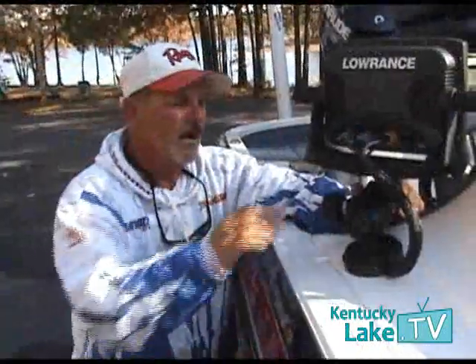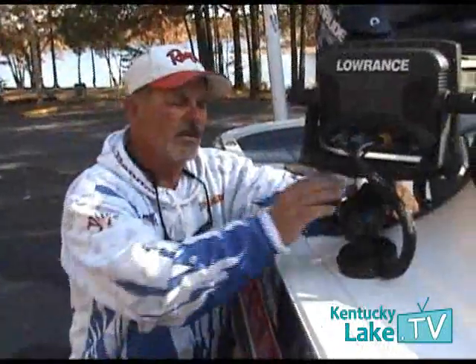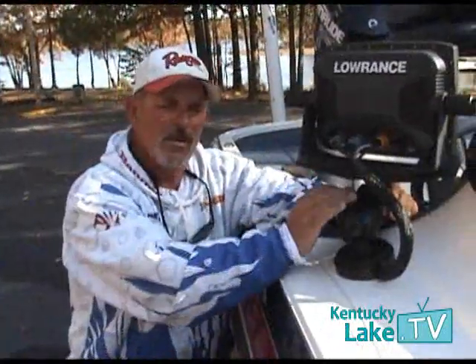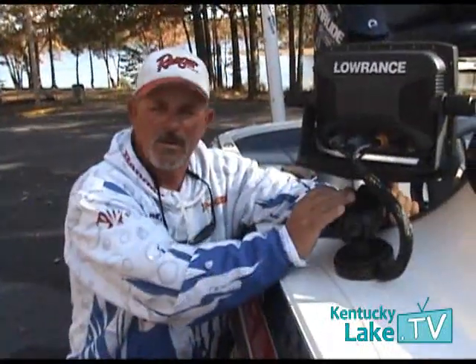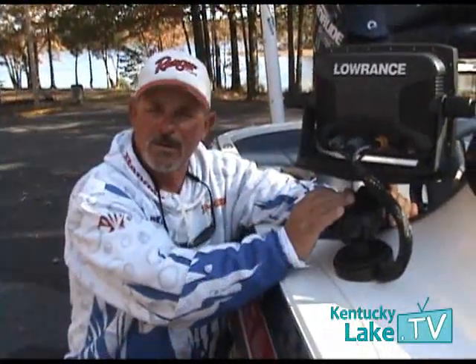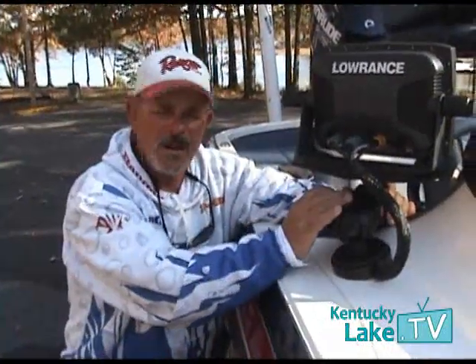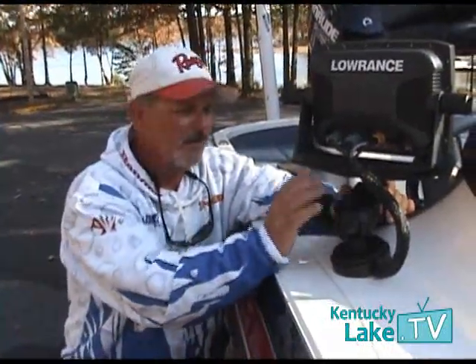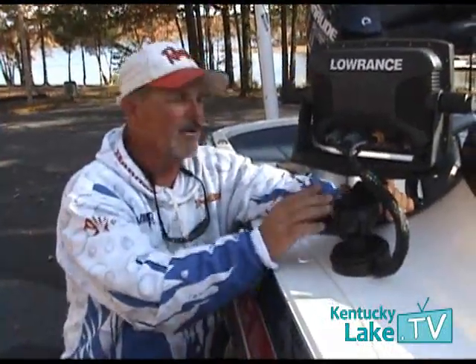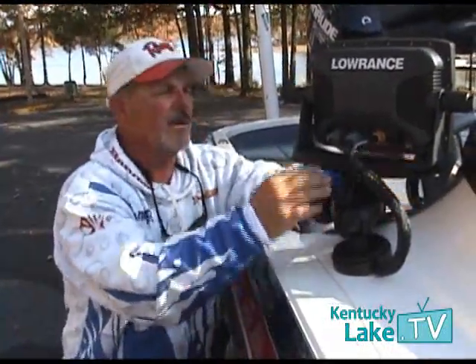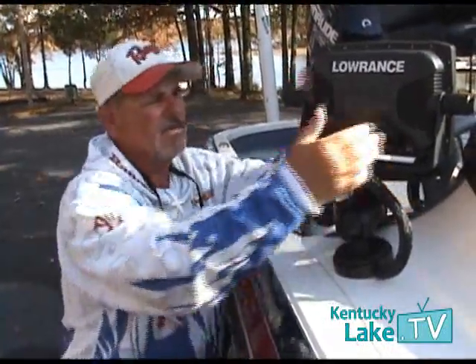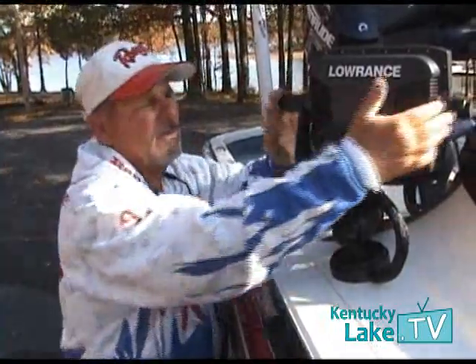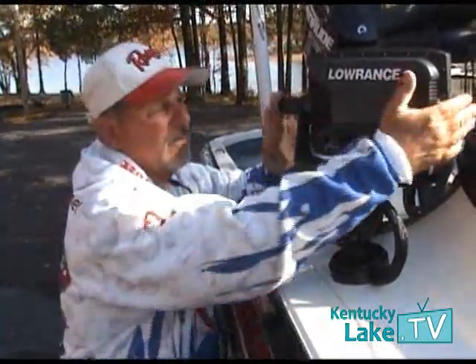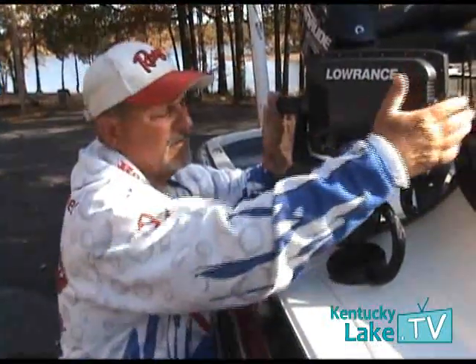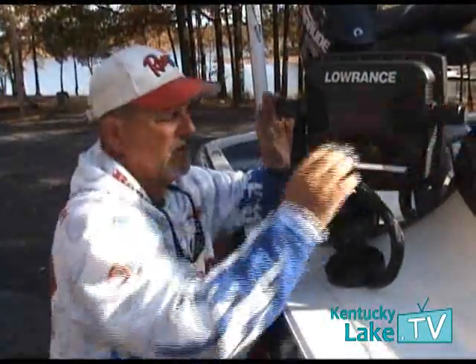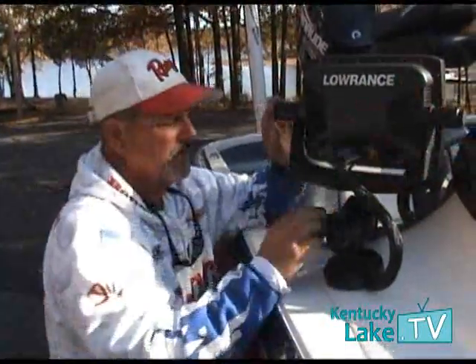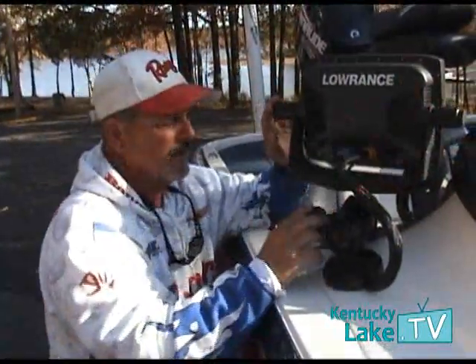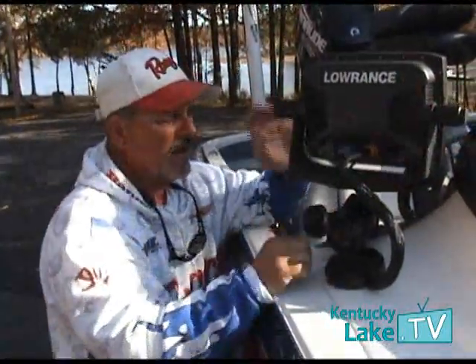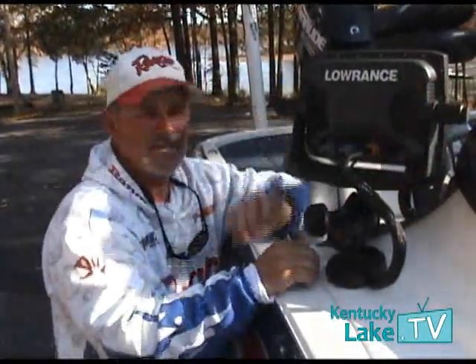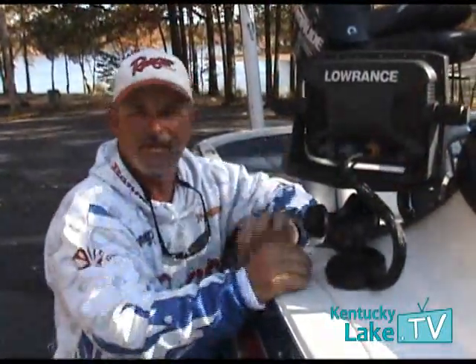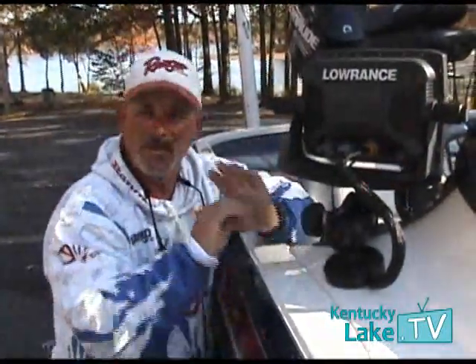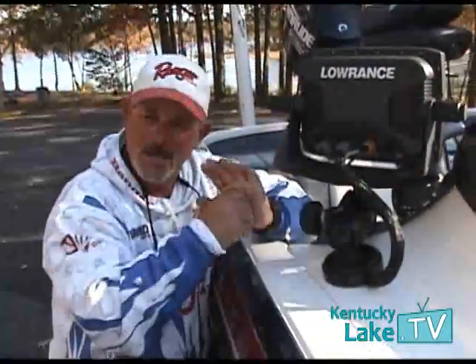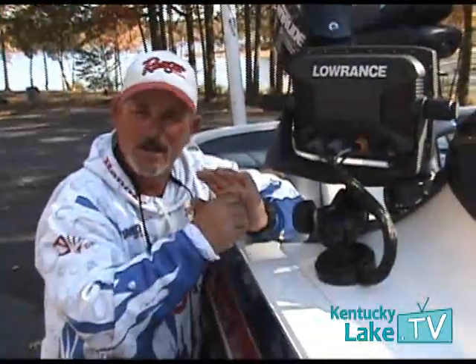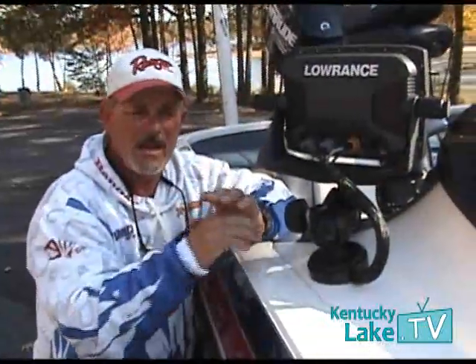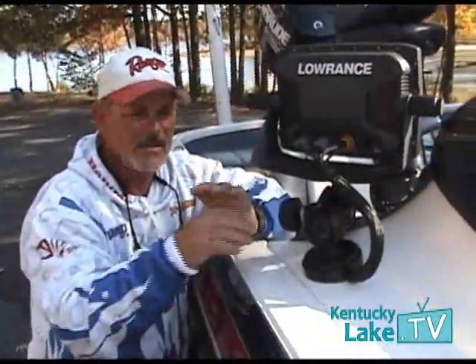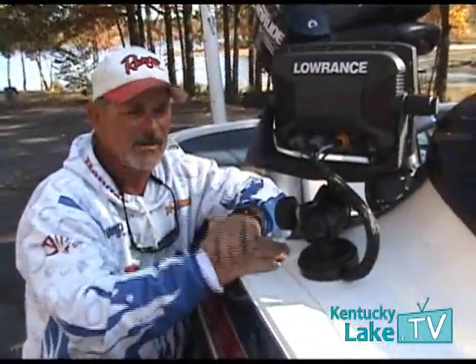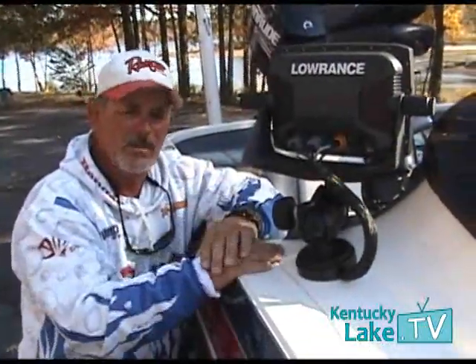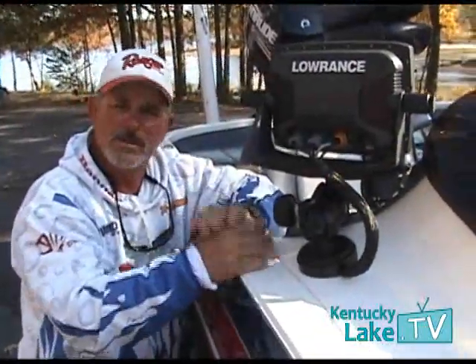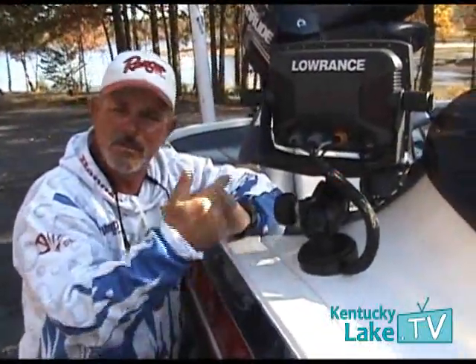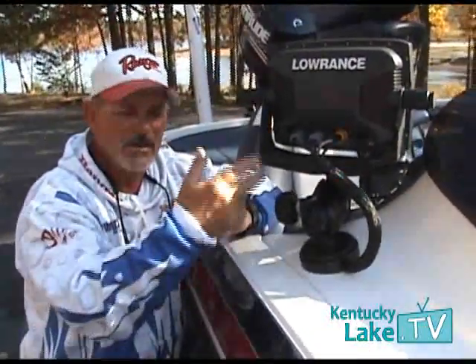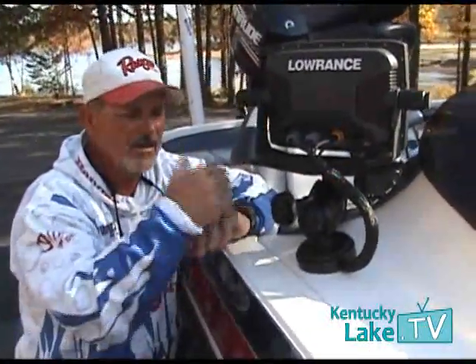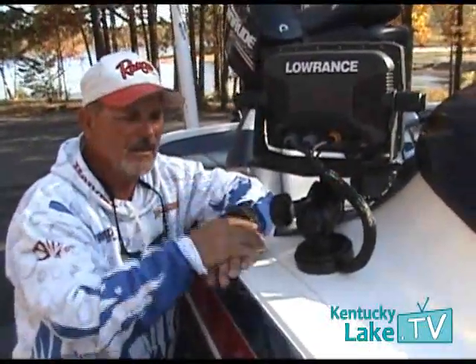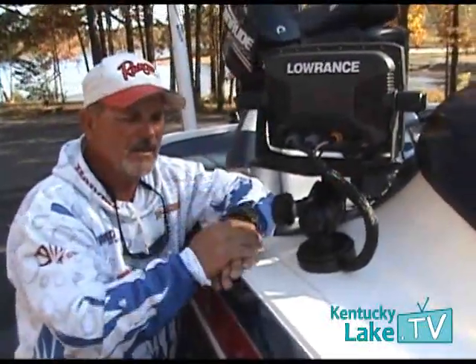Also, if you order online, you can get all three of these locks to be keyed alike, and that's pretty important — you just have one key to deal with.